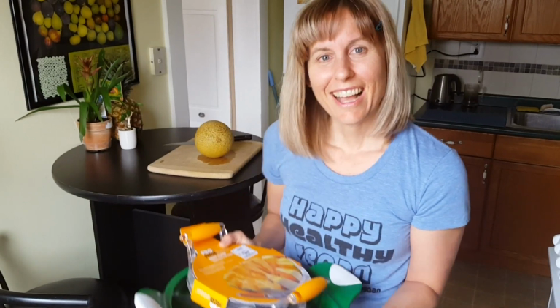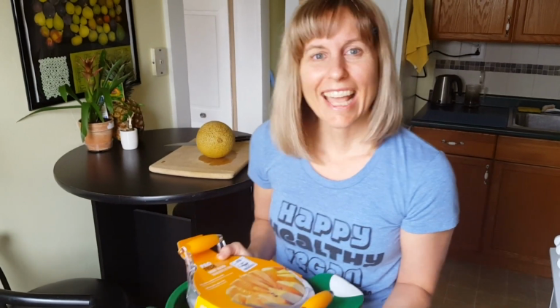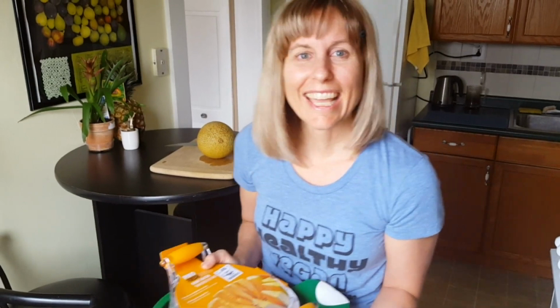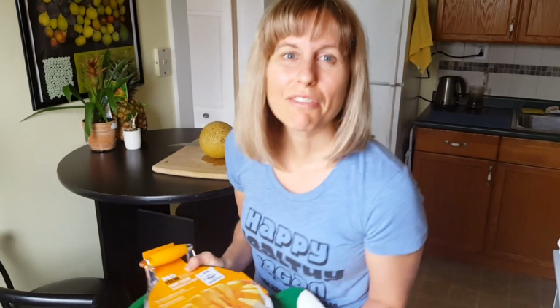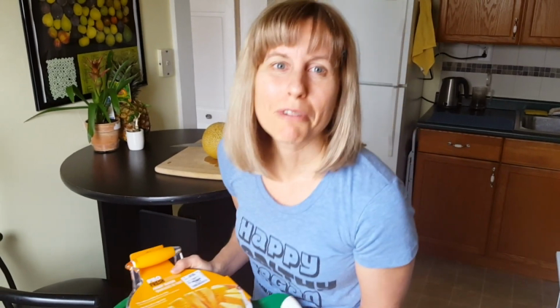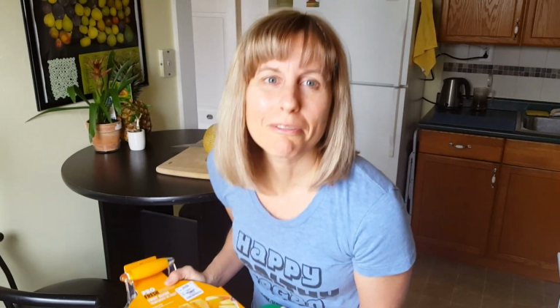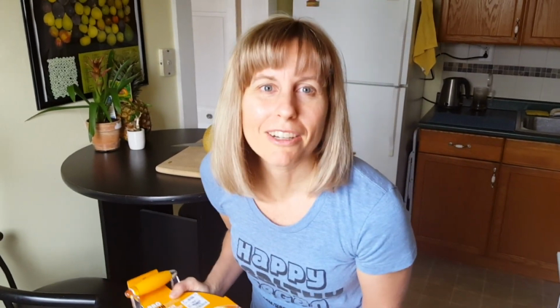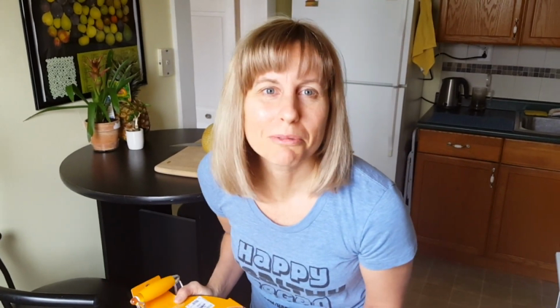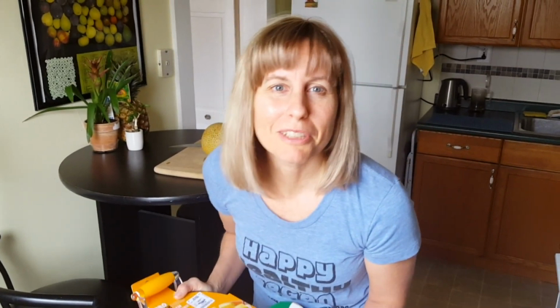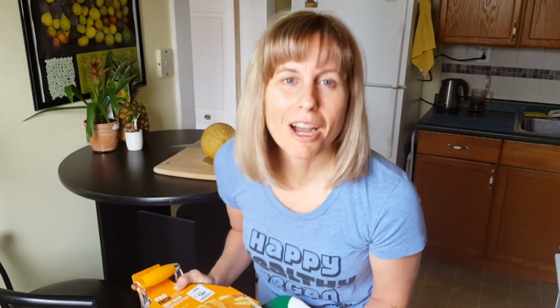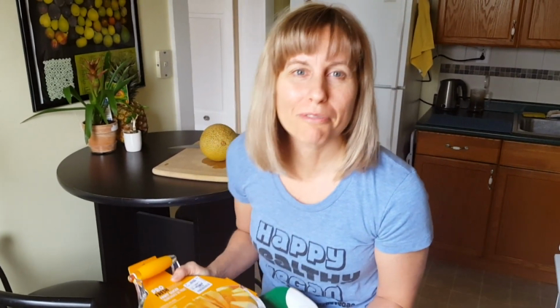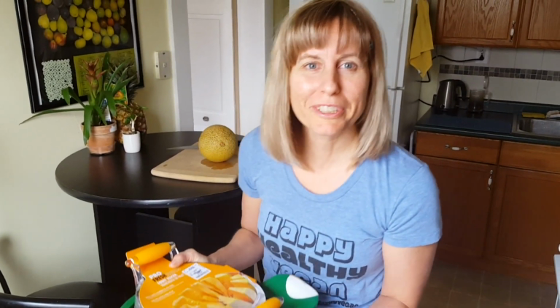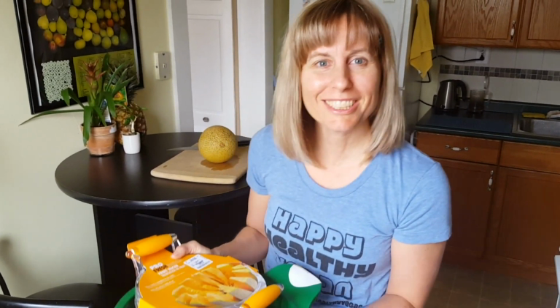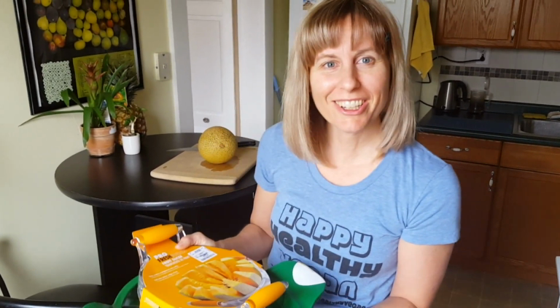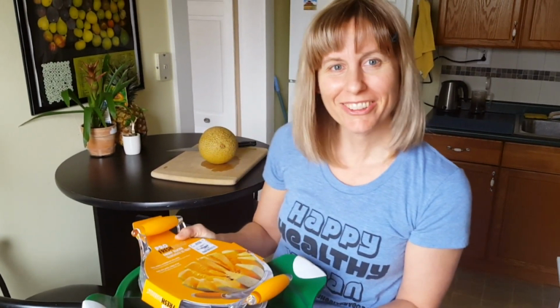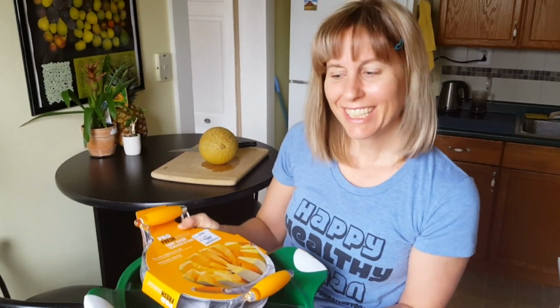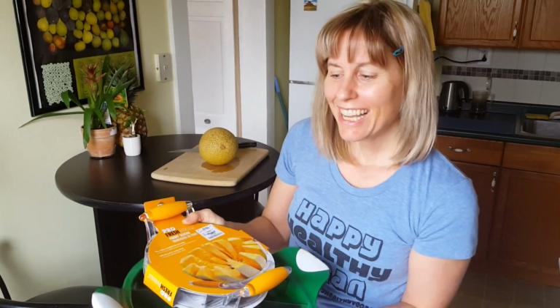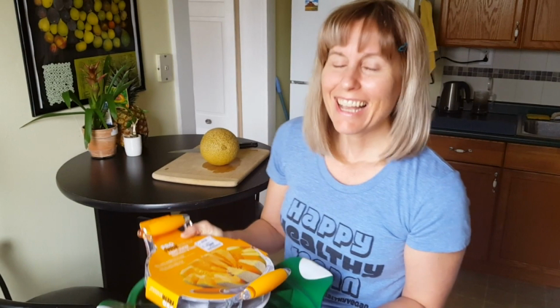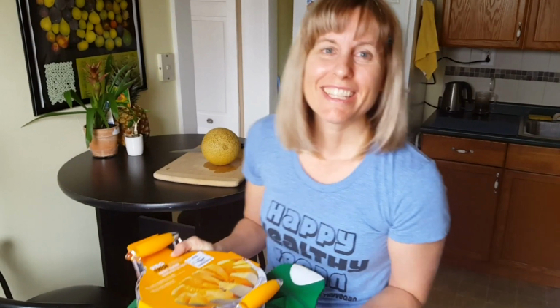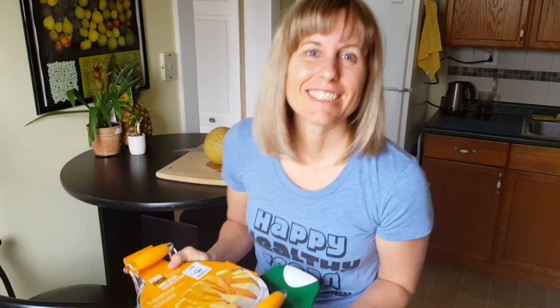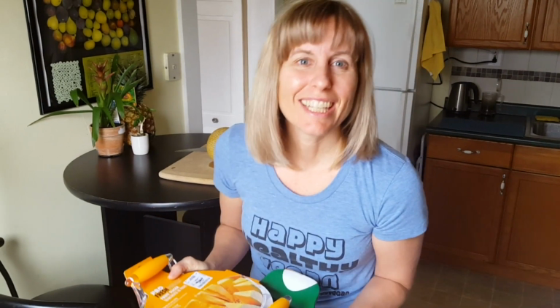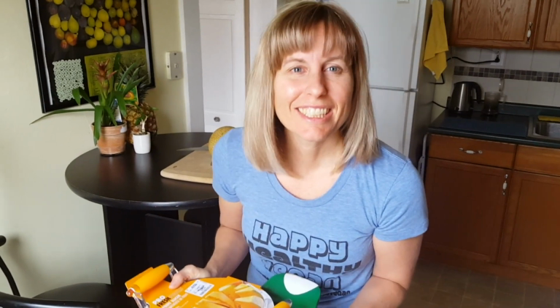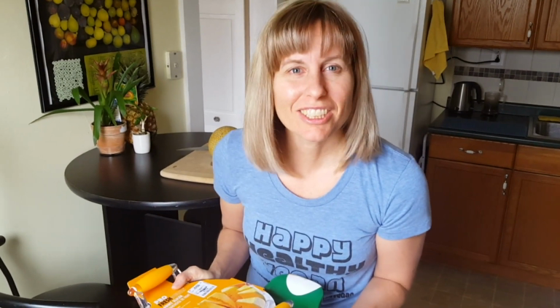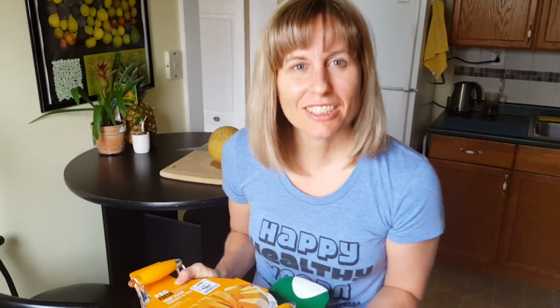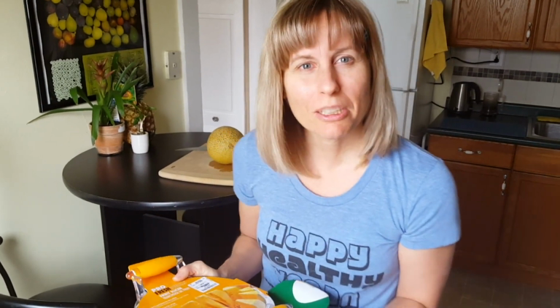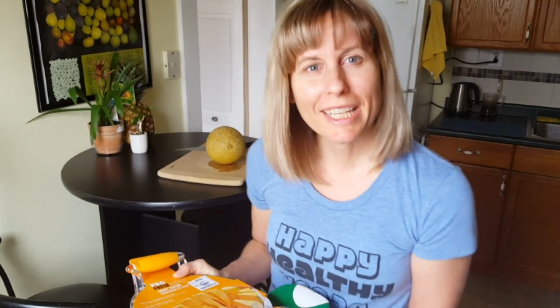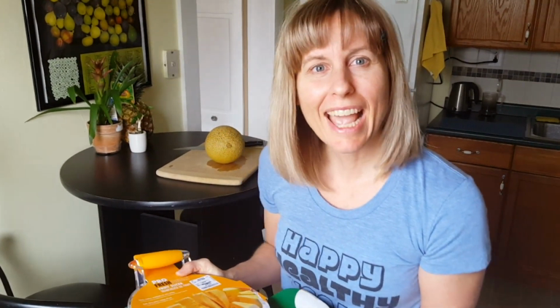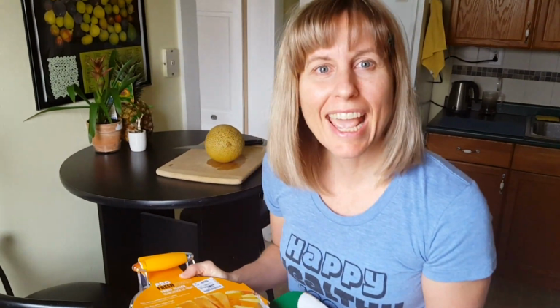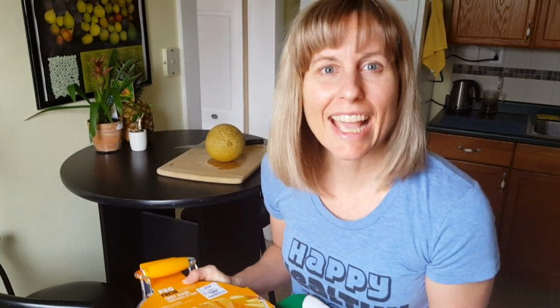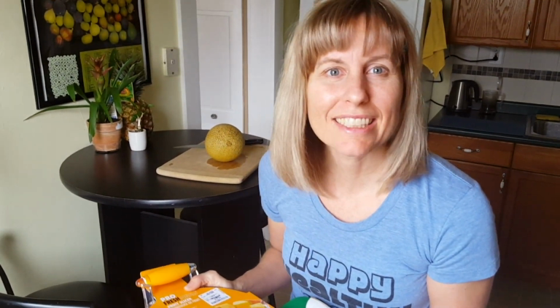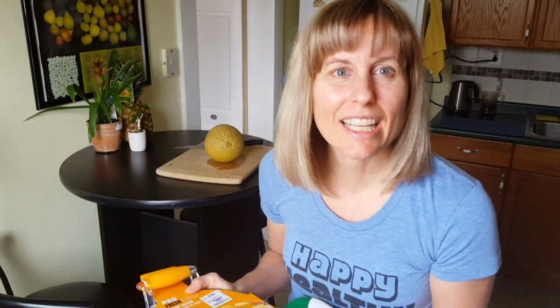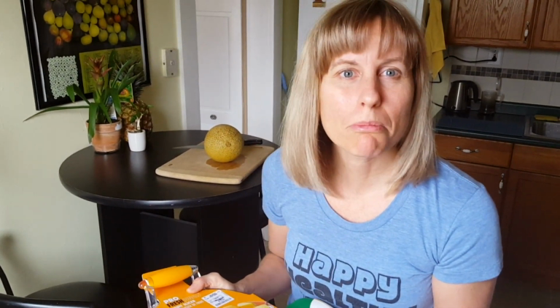Hey everyone, welcome to the Raw Fruity Show. This edition is going to be ASMR.